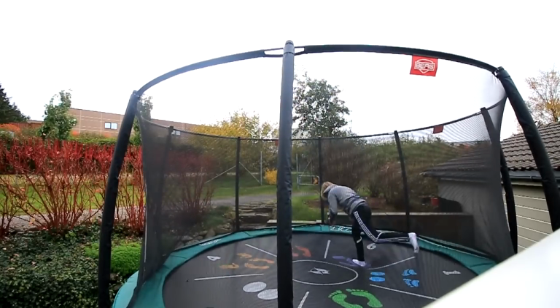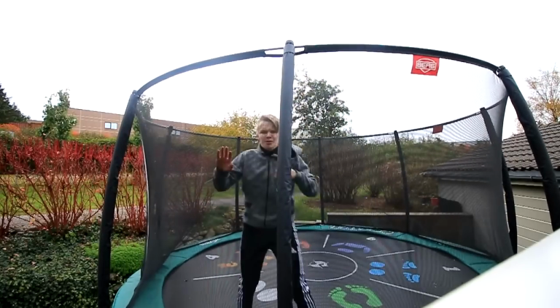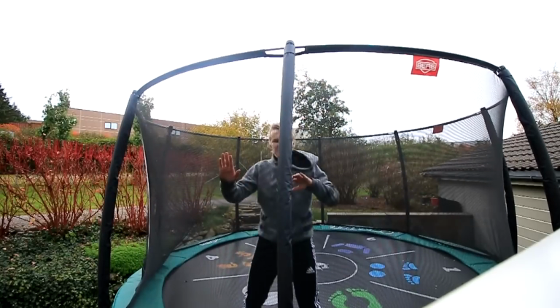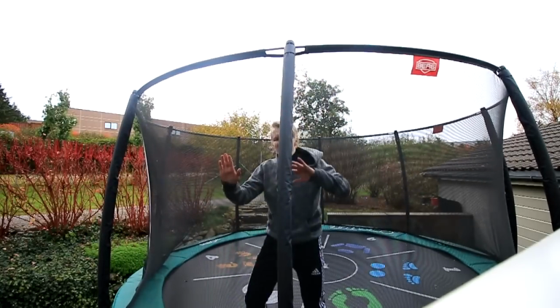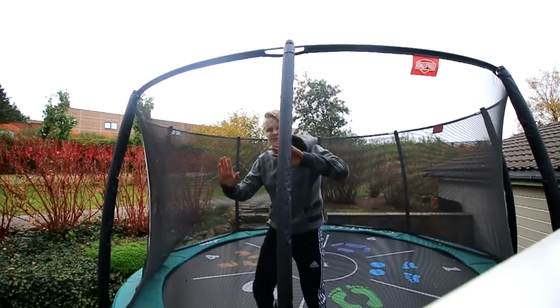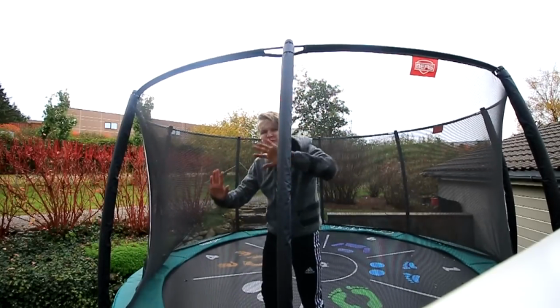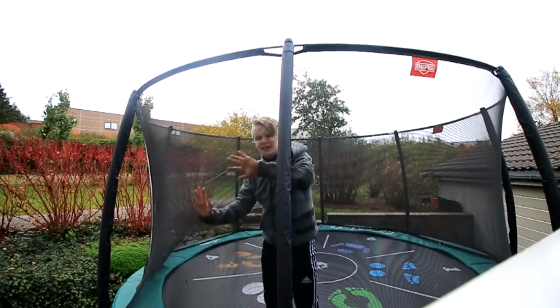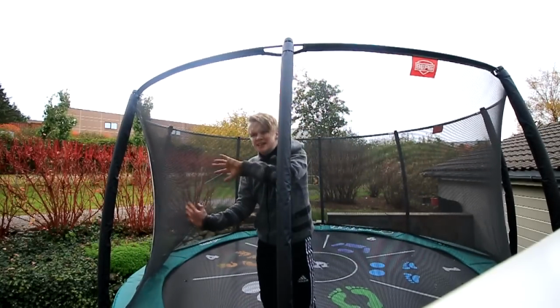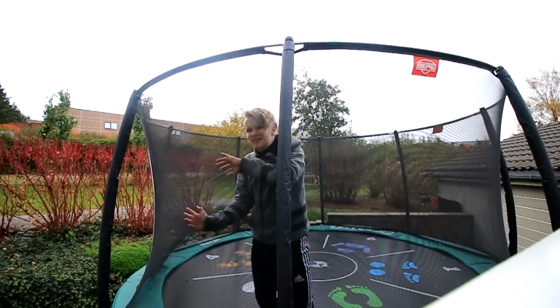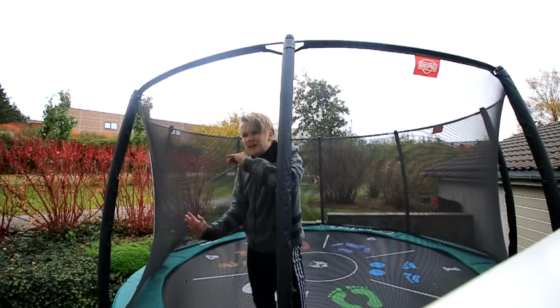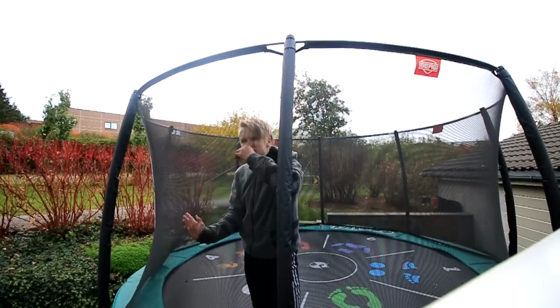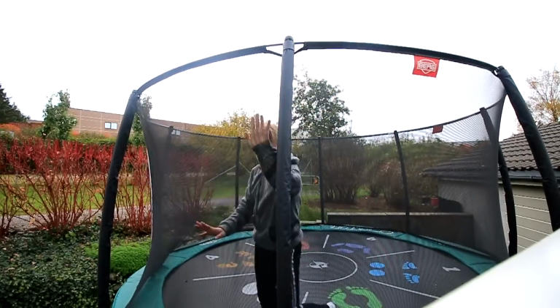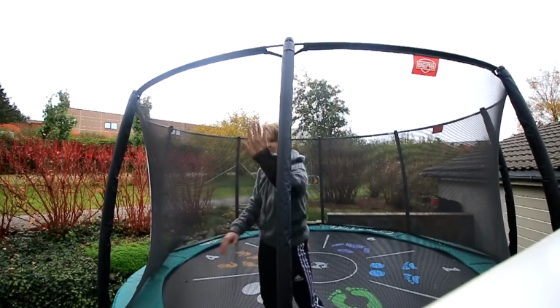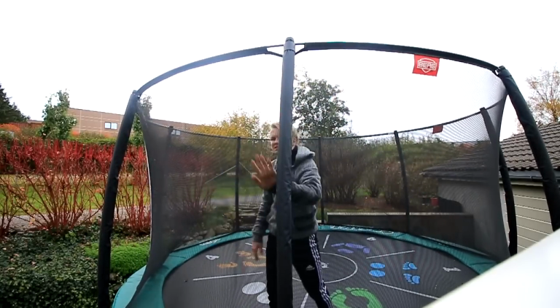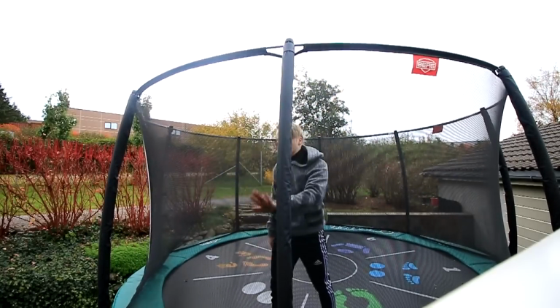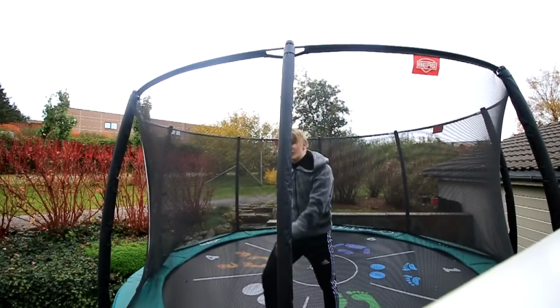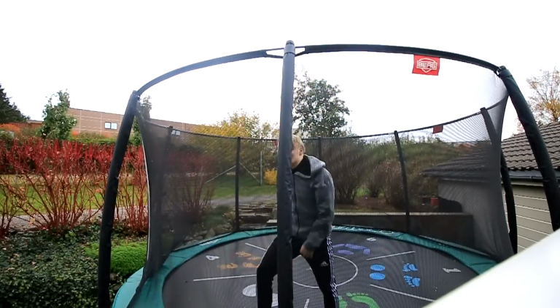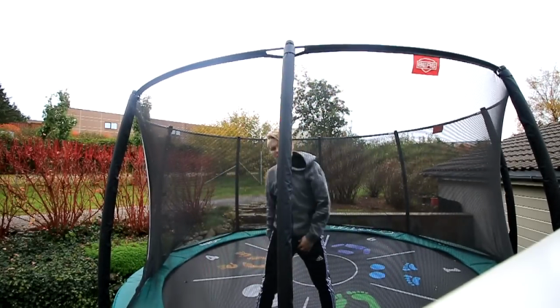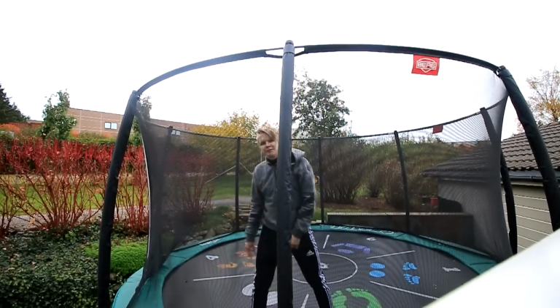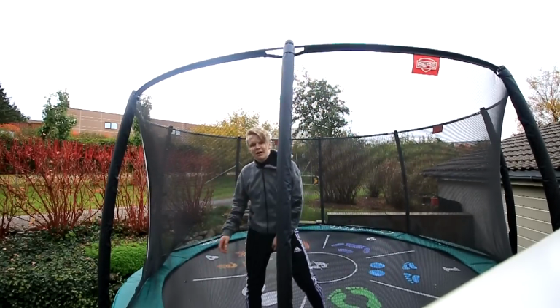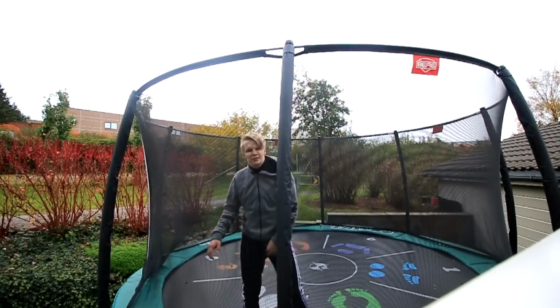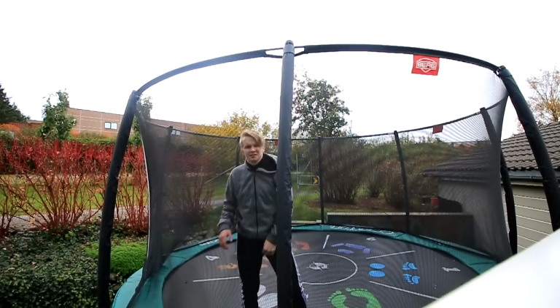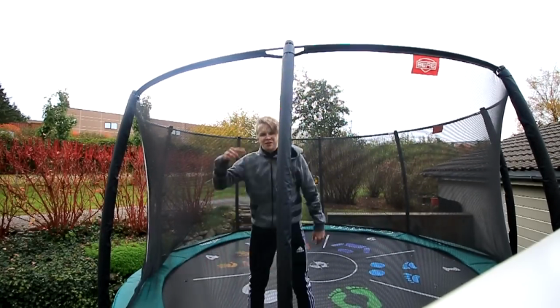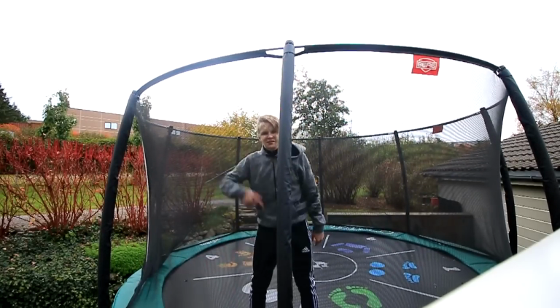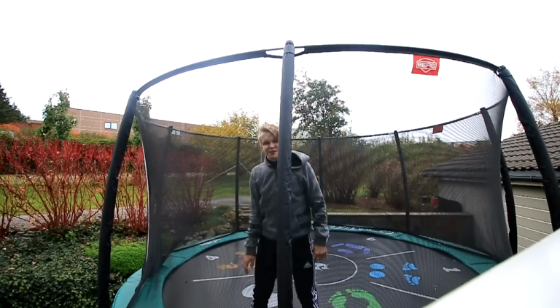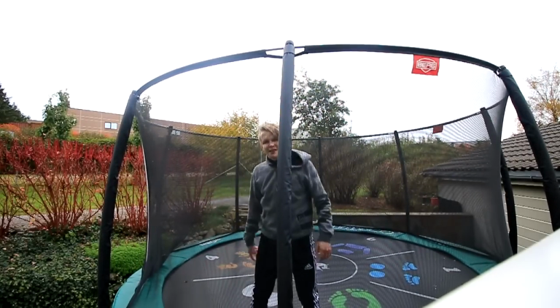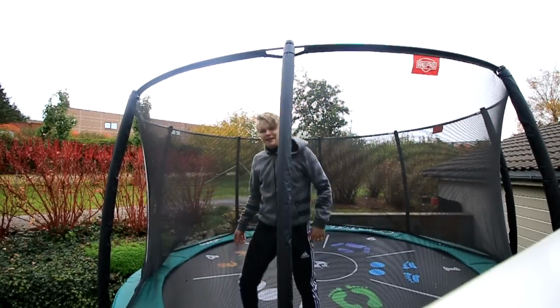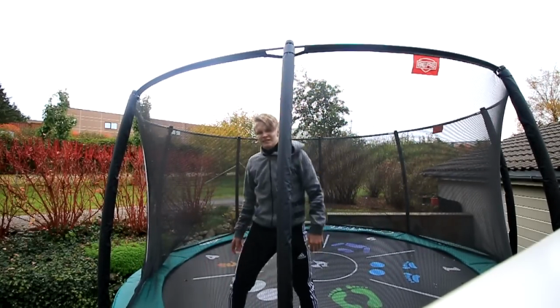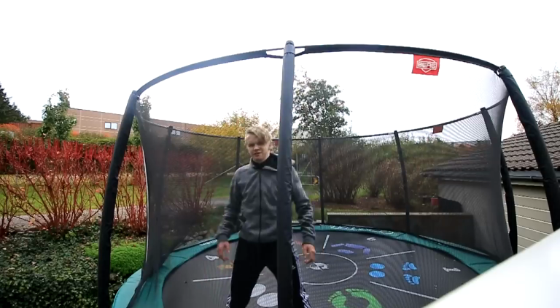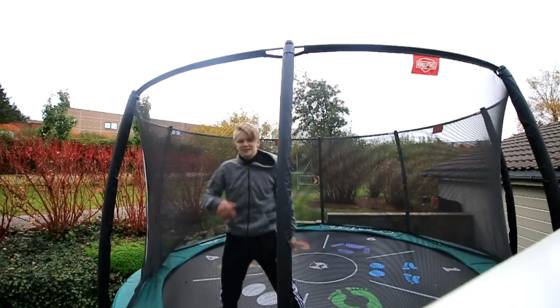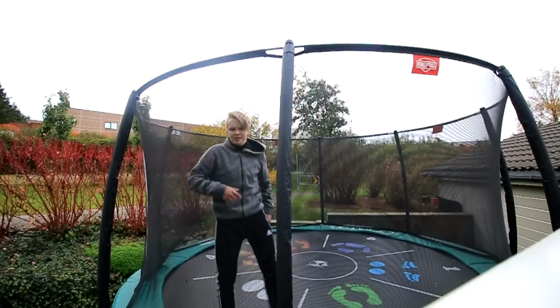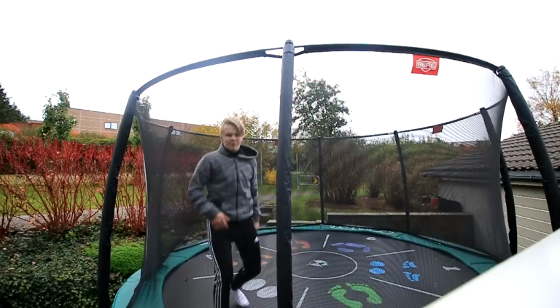Double side flips are pretty easy actually. That's the reason I always start off with them, because you can spot the landing so easy on them.